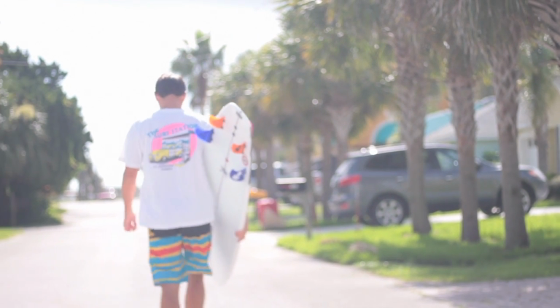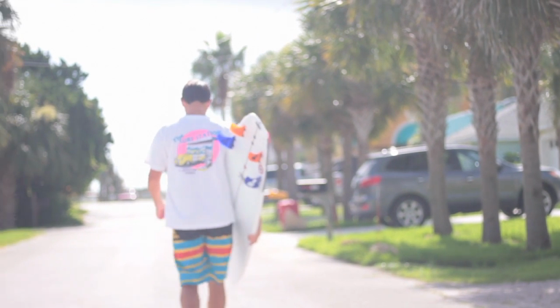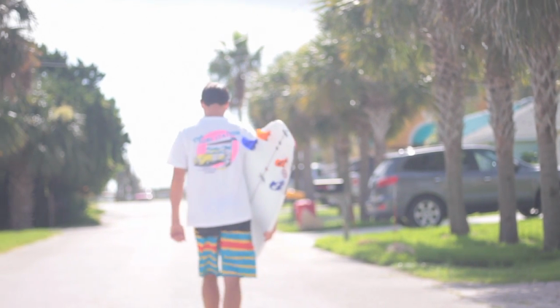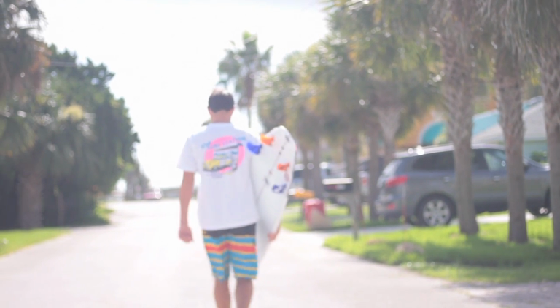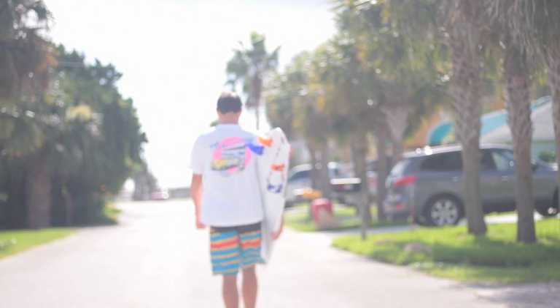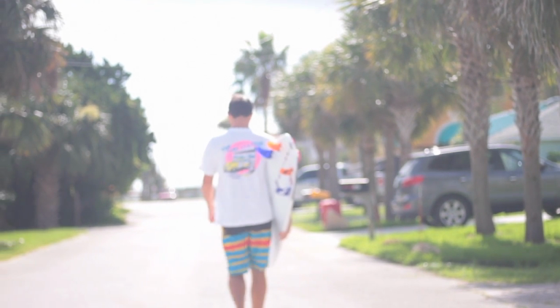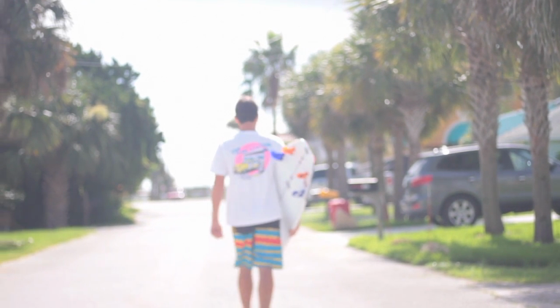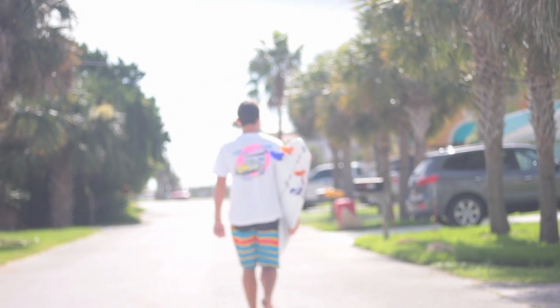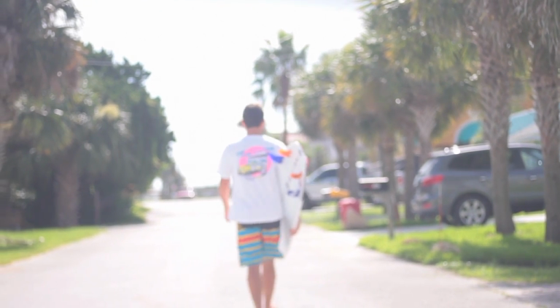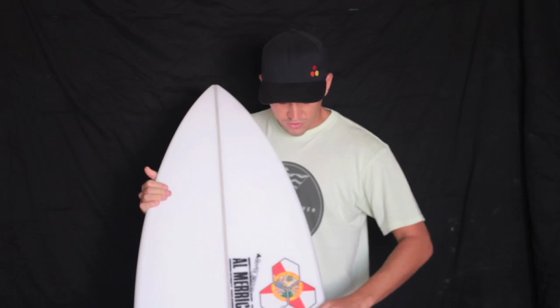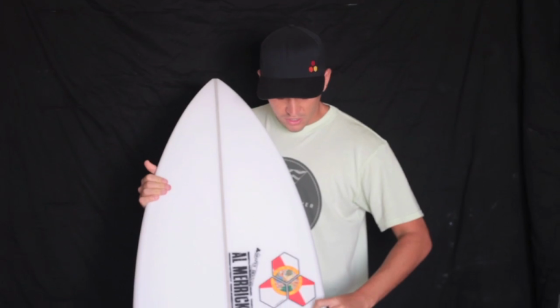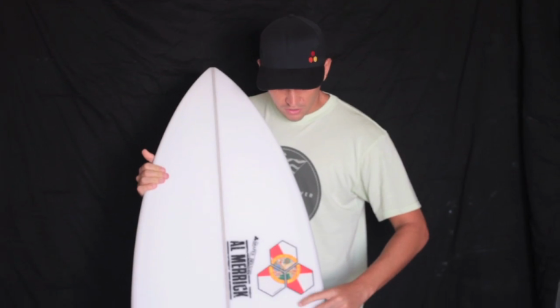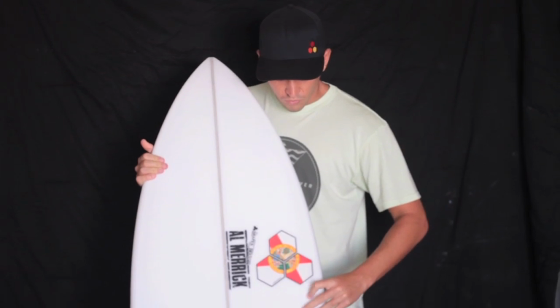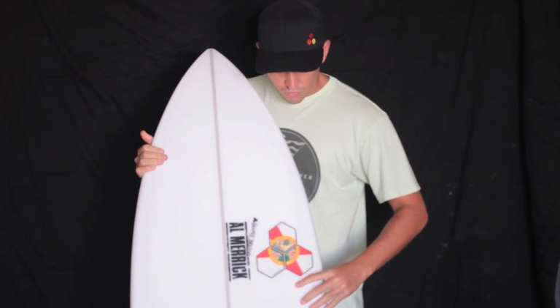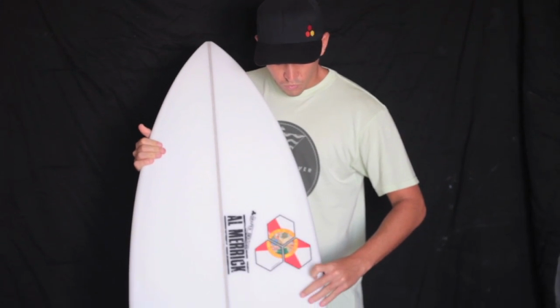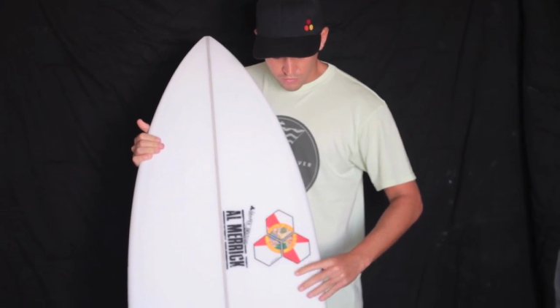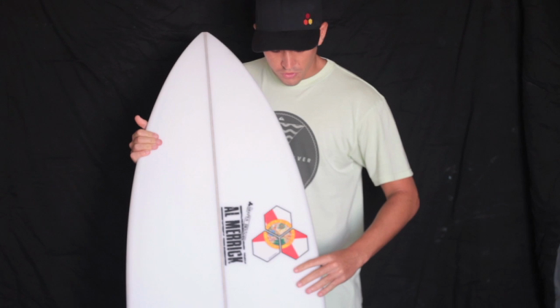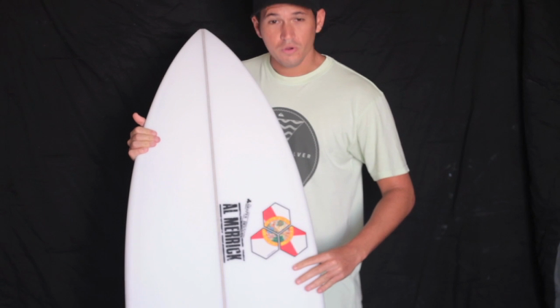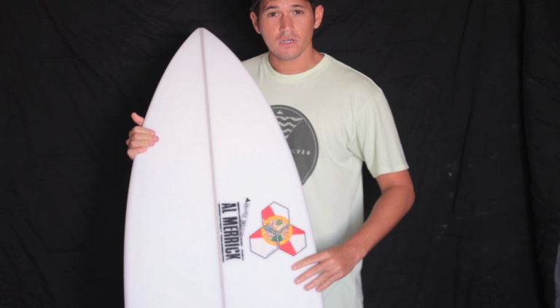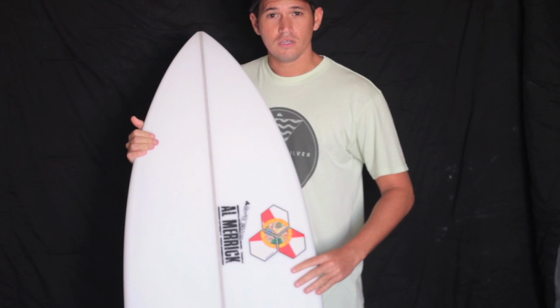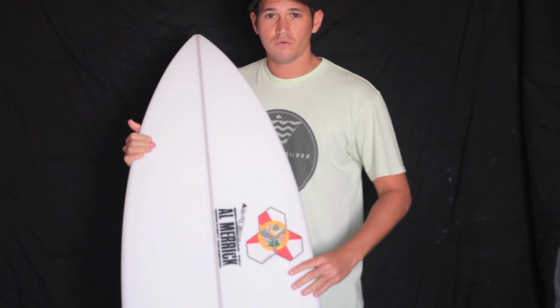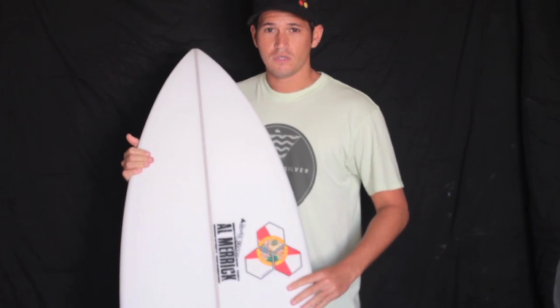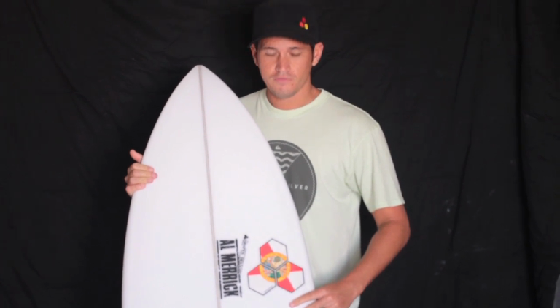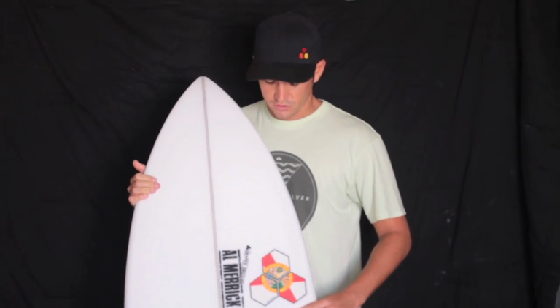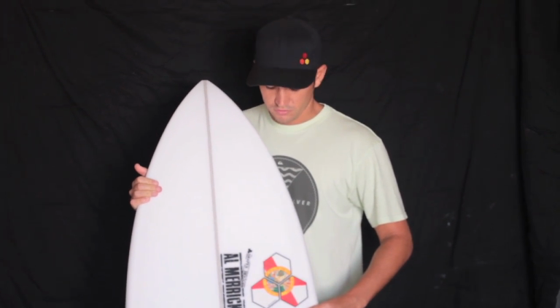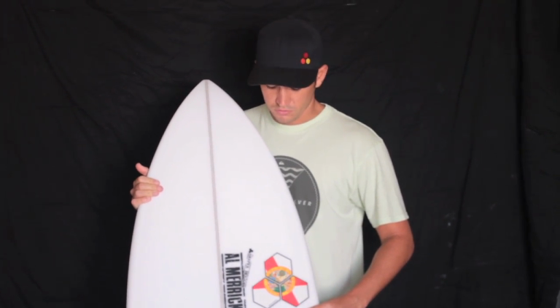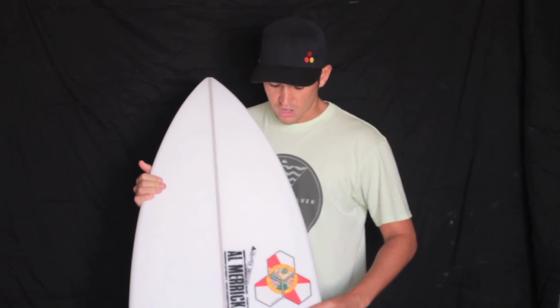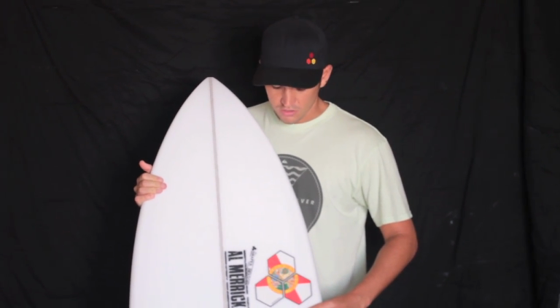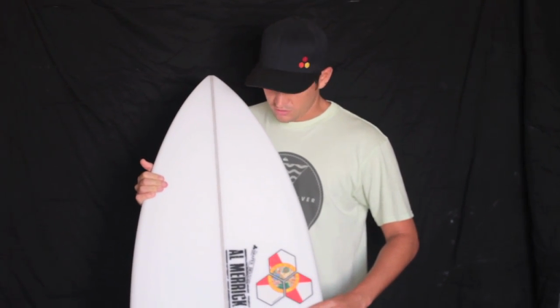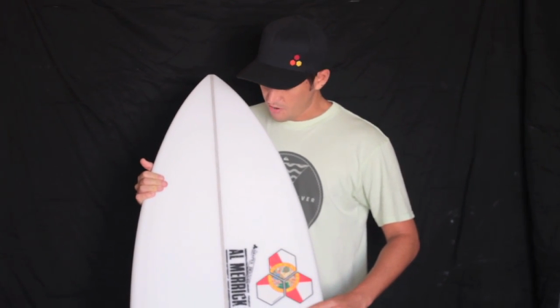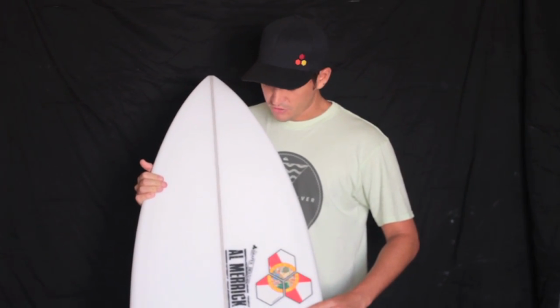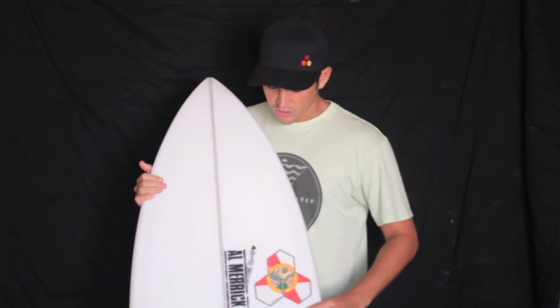It's a very versatile board — kind of the one-board quiver, if you will — for small to average surf.